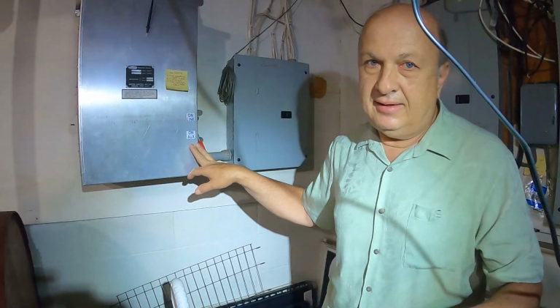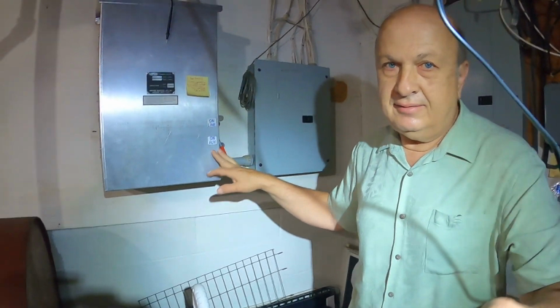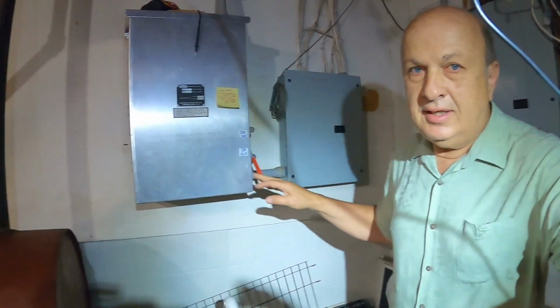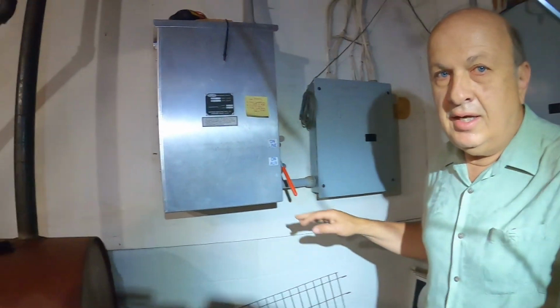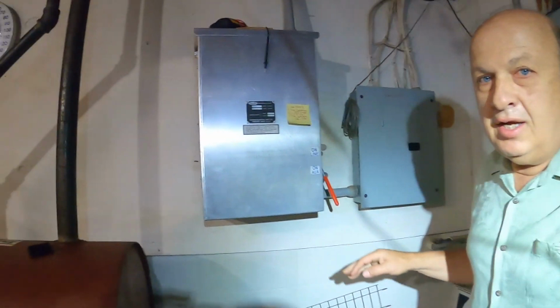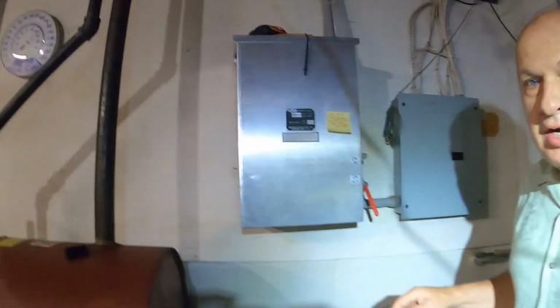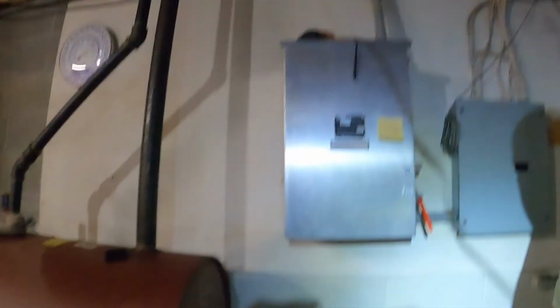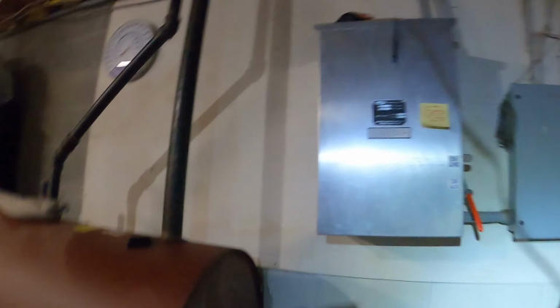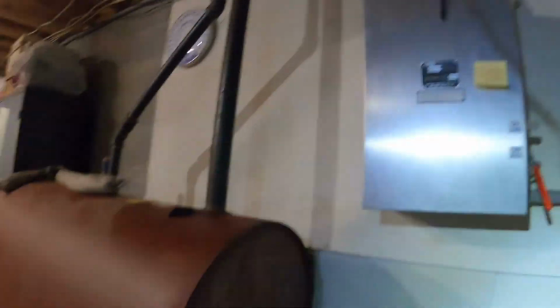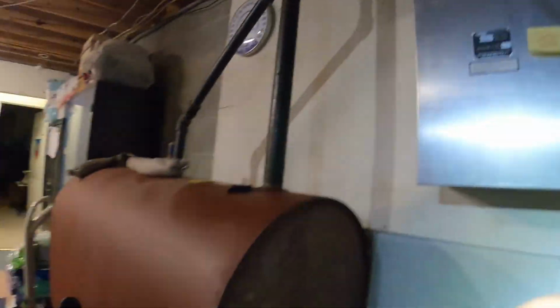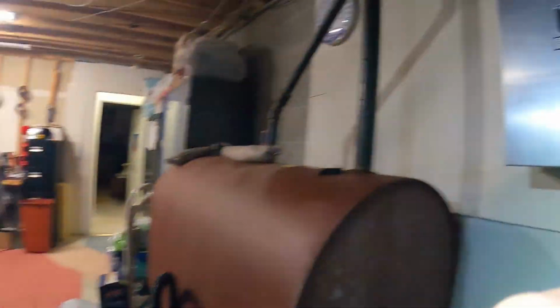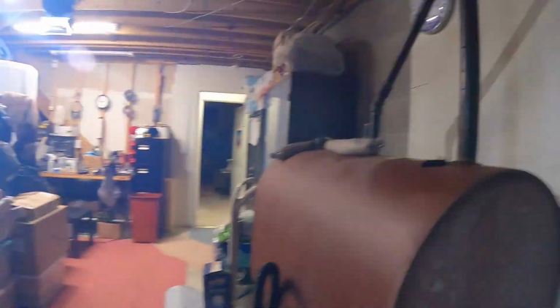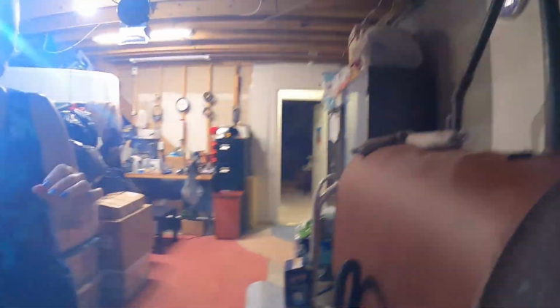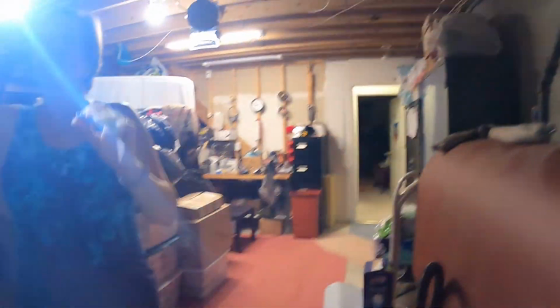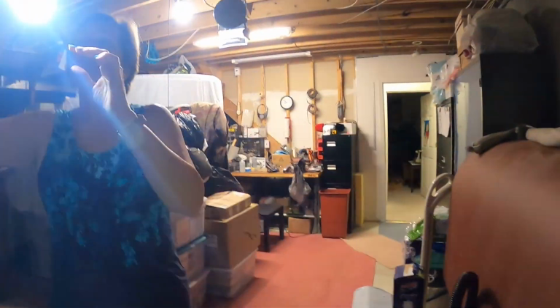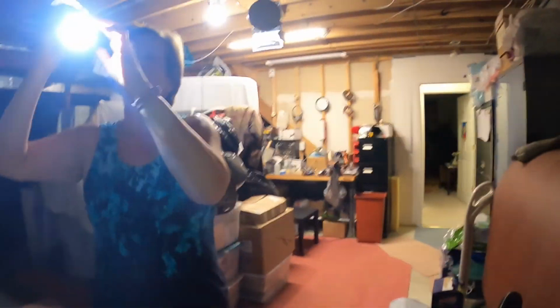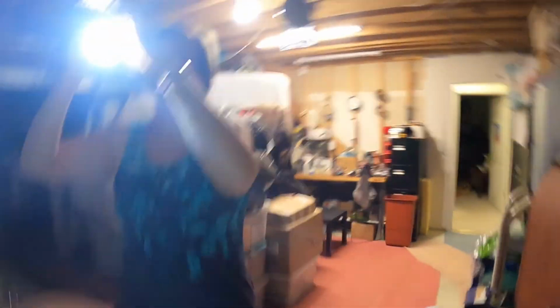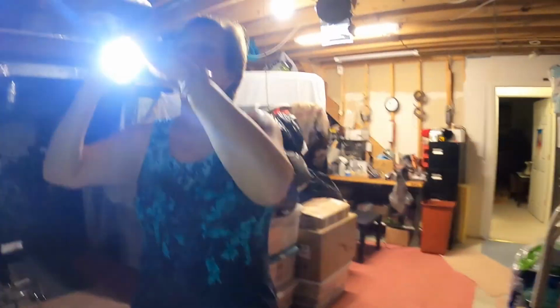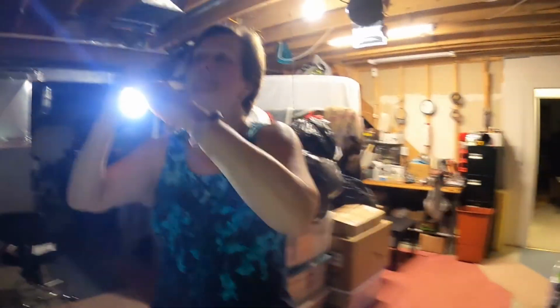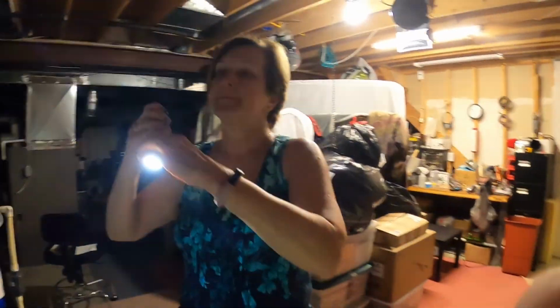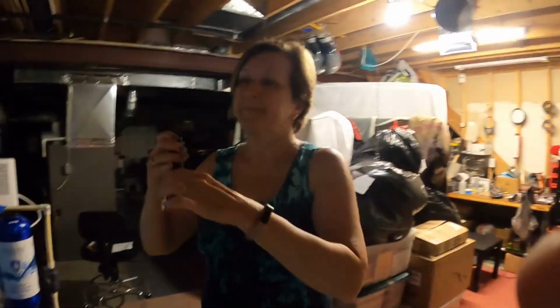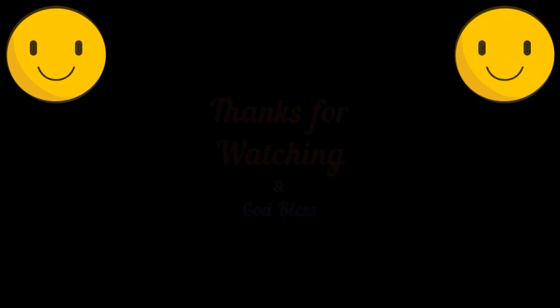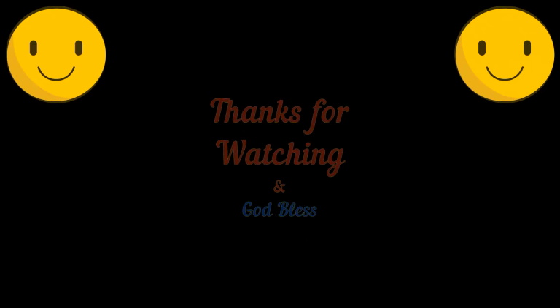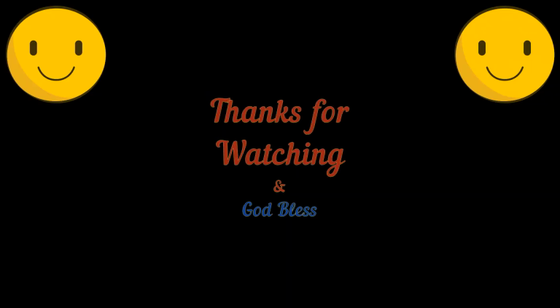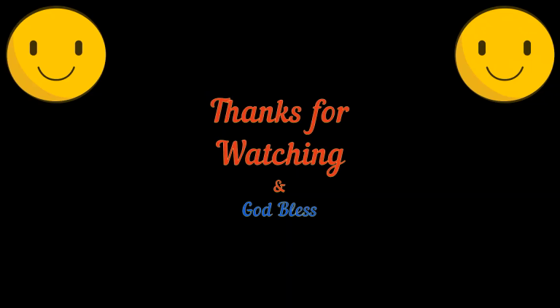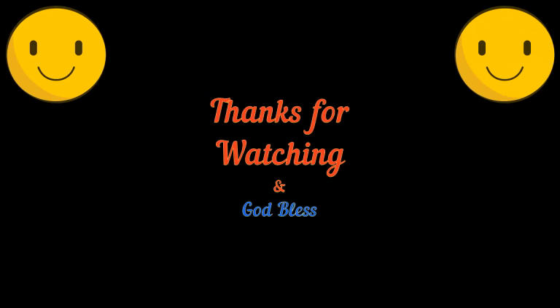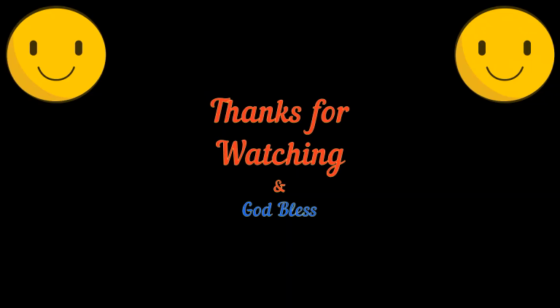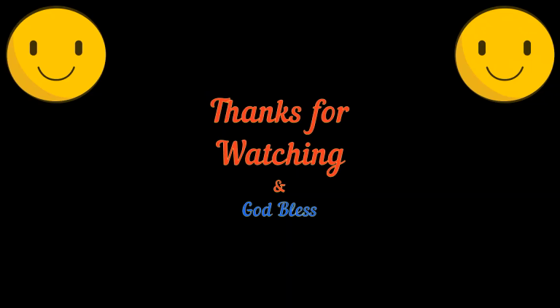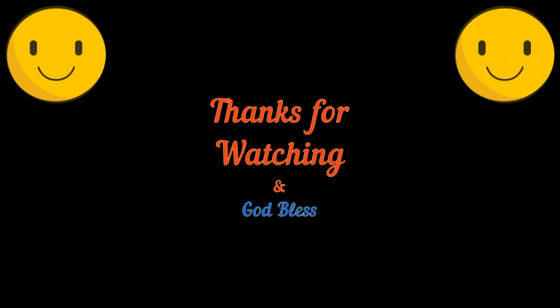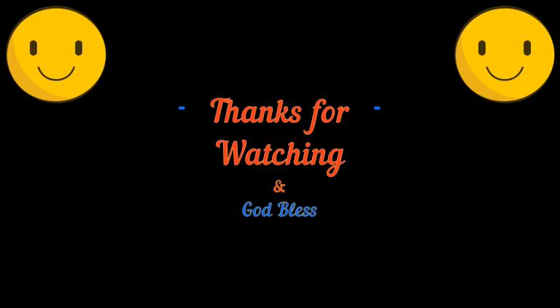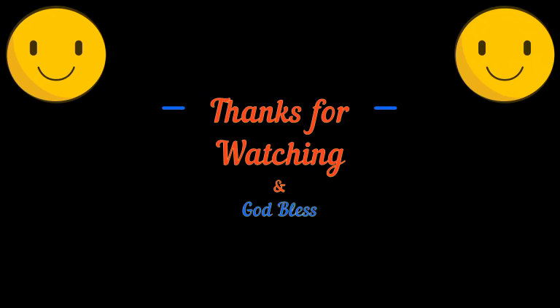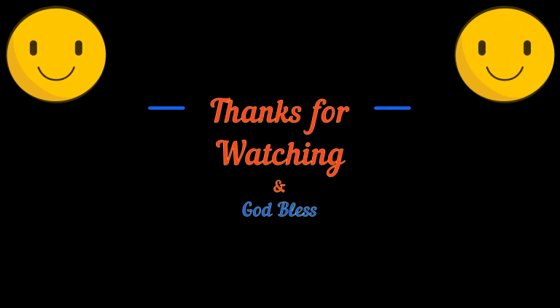Thanks for filming, Terry — aren't you happy to have power now?